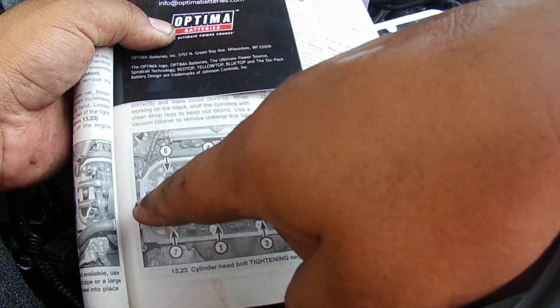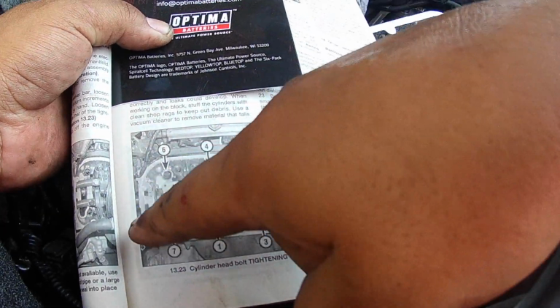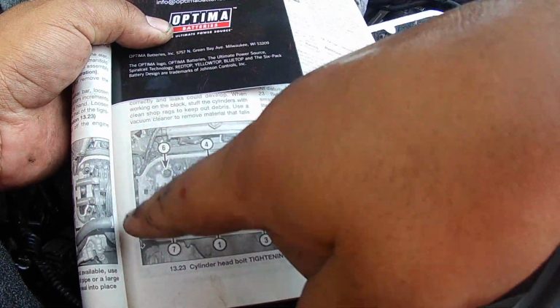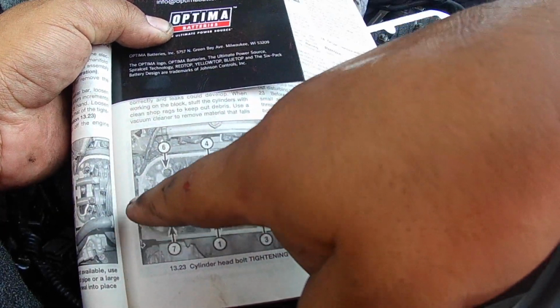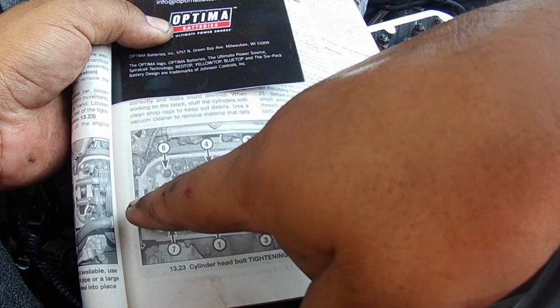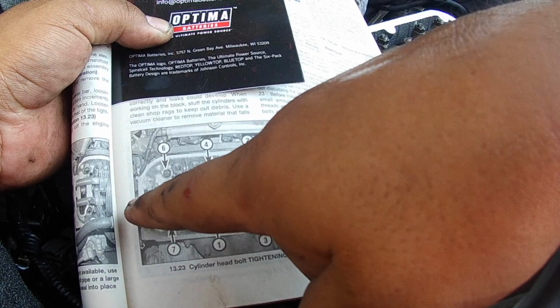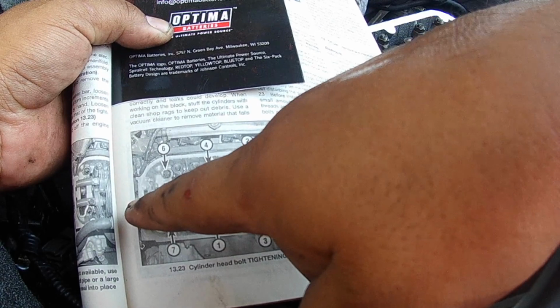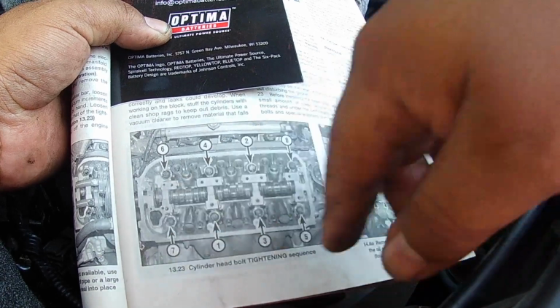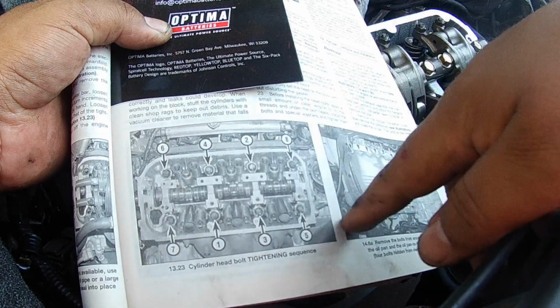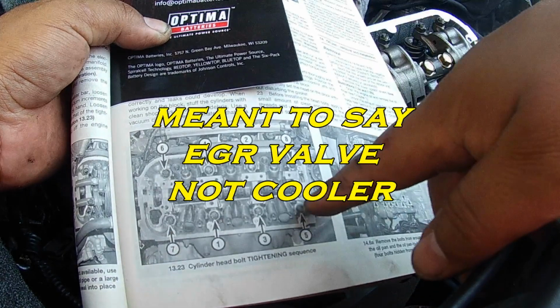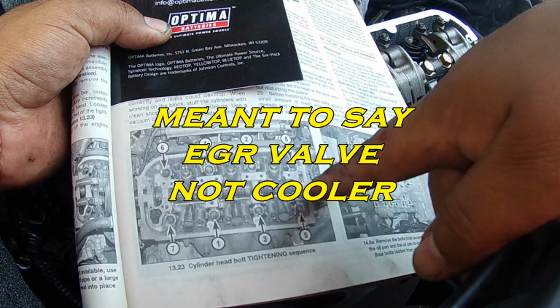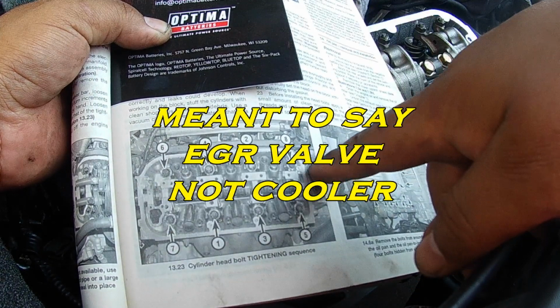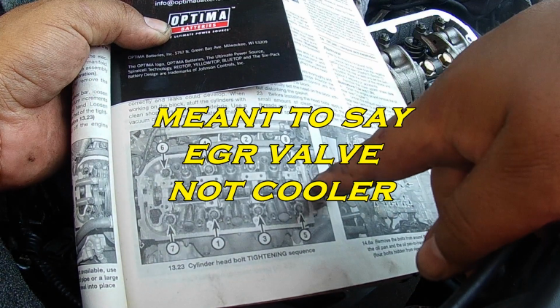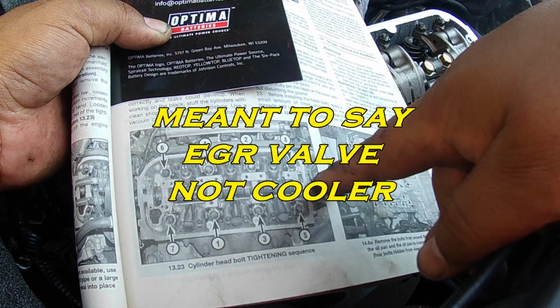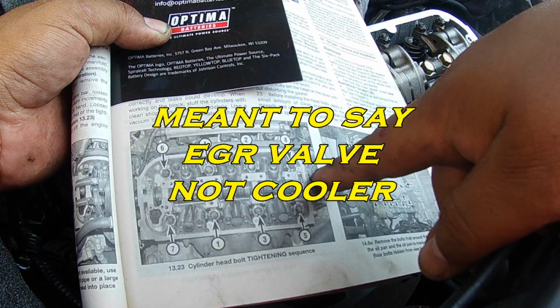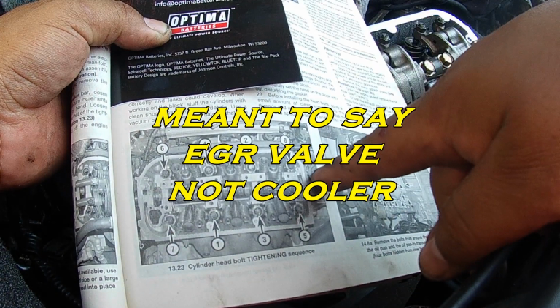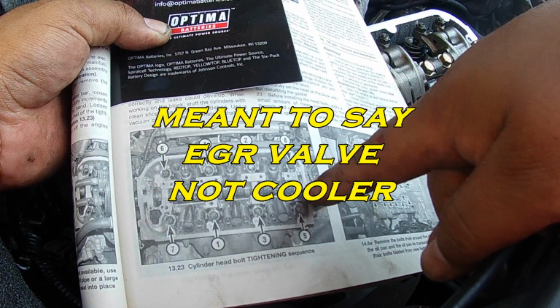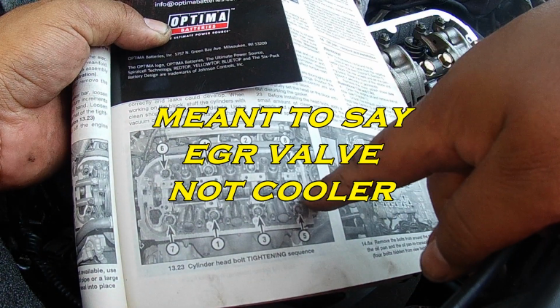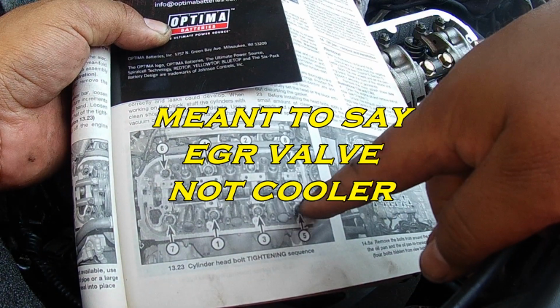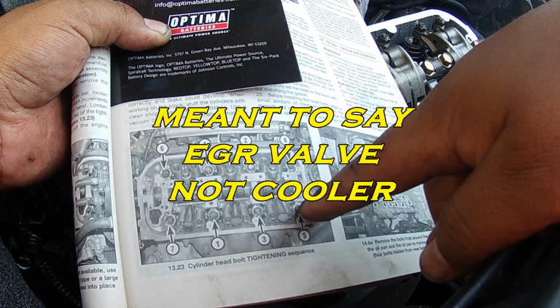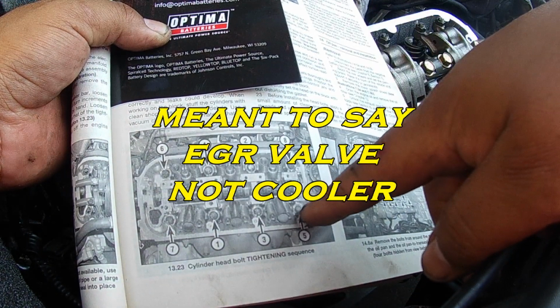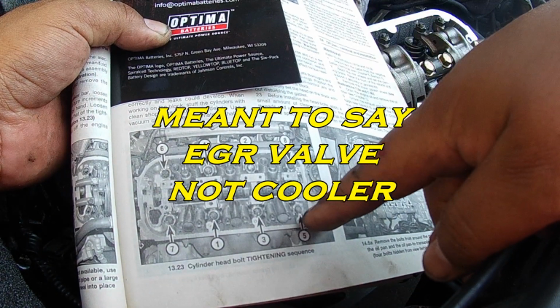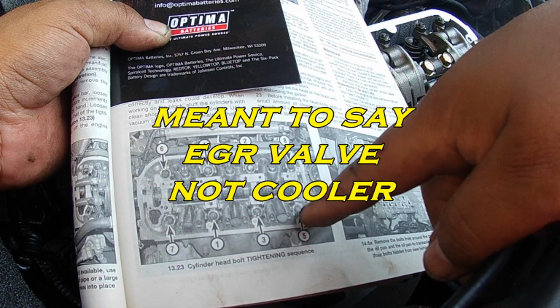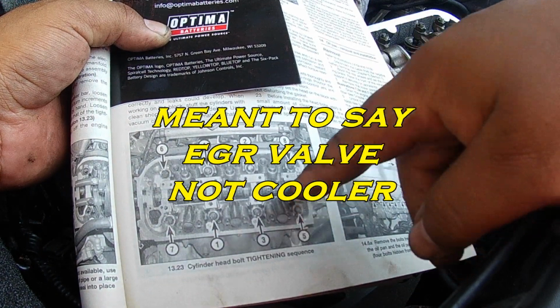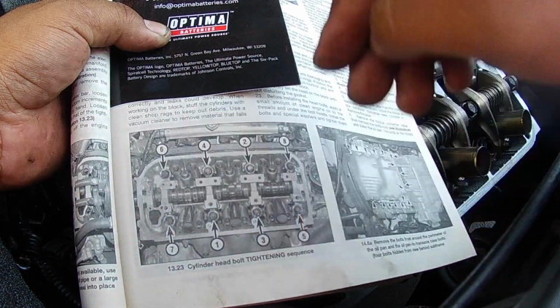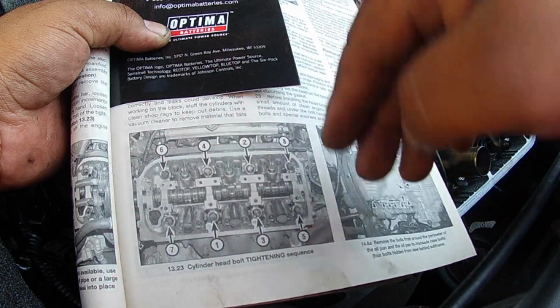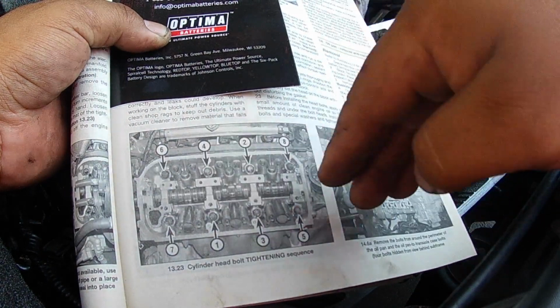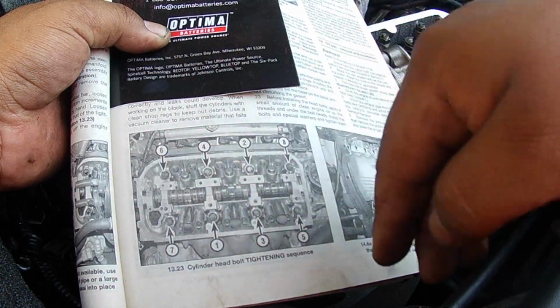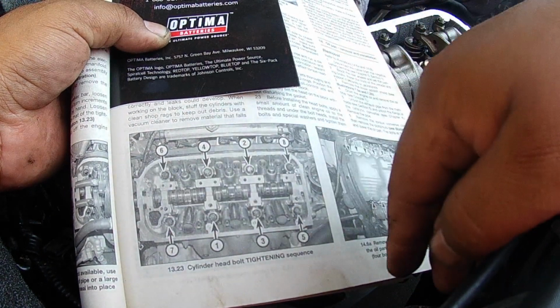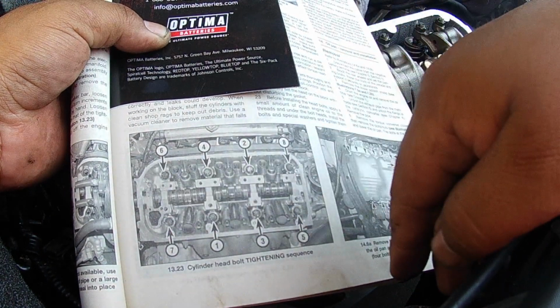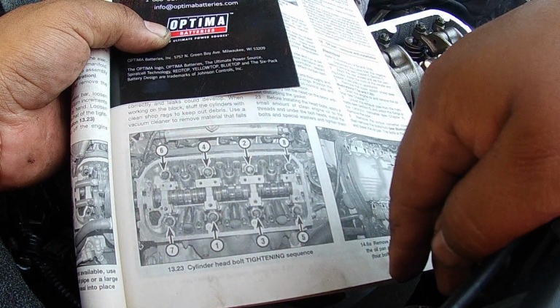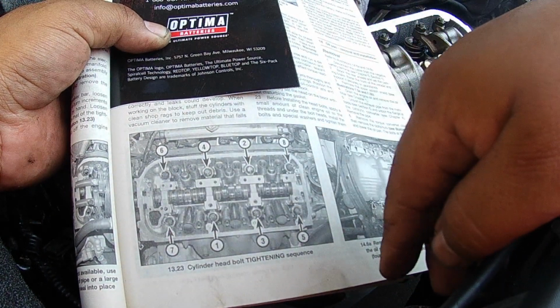This is the camshaft. This is the EGR cooler right here — this black mark. So we're looking straight down onto the head.